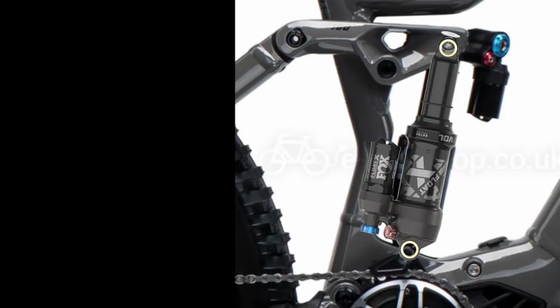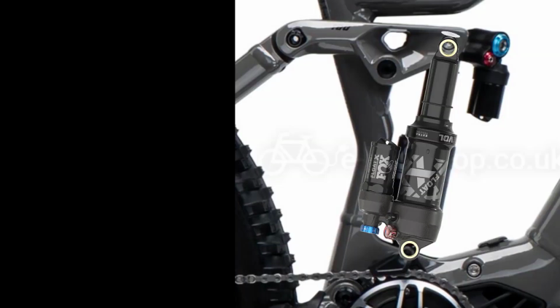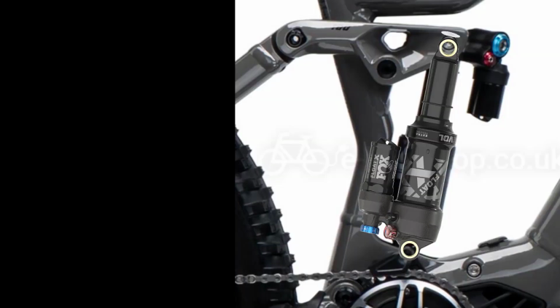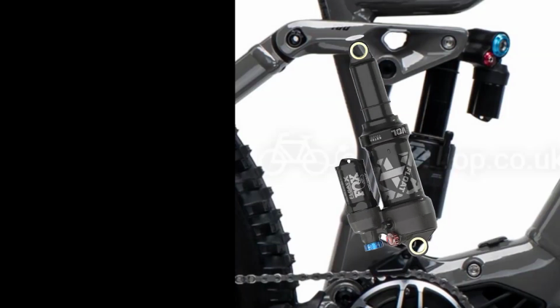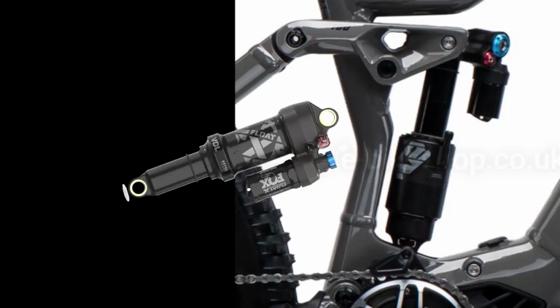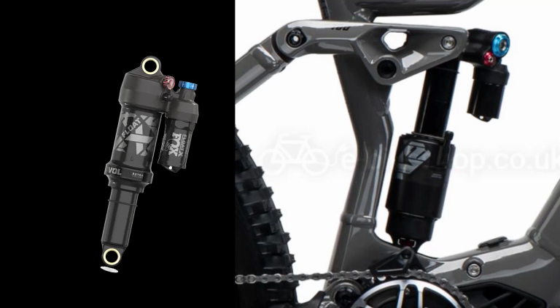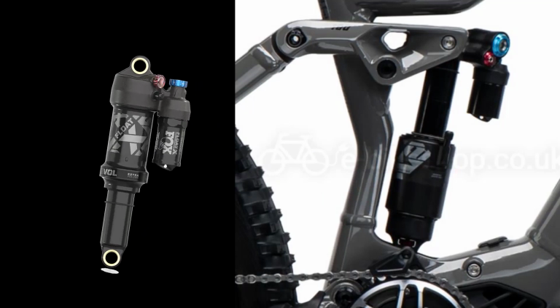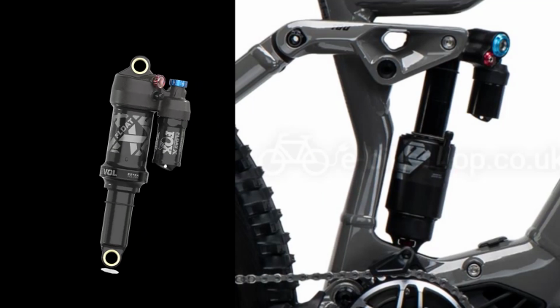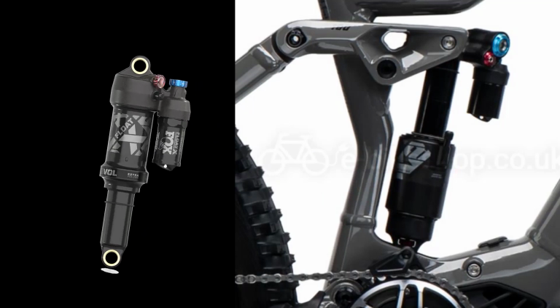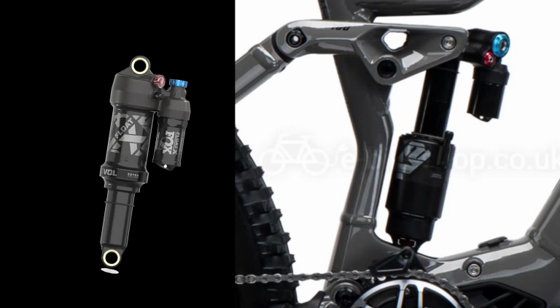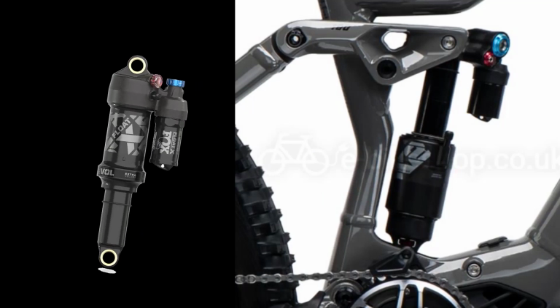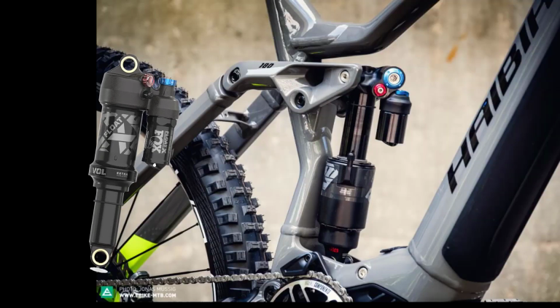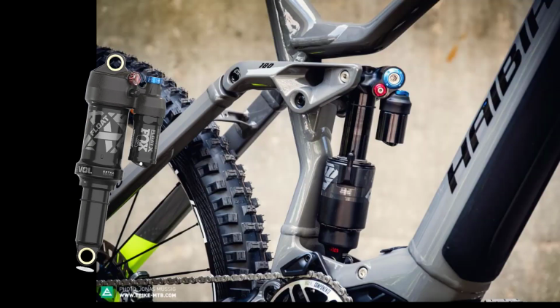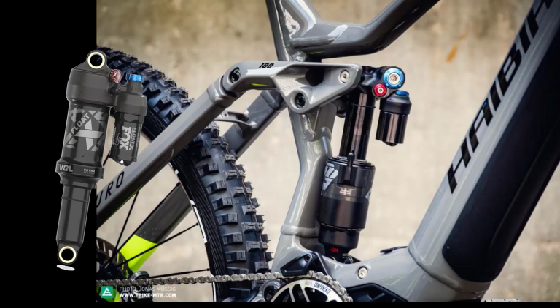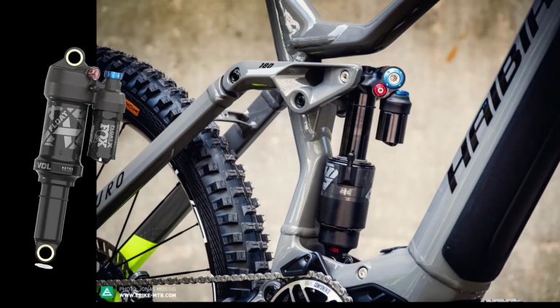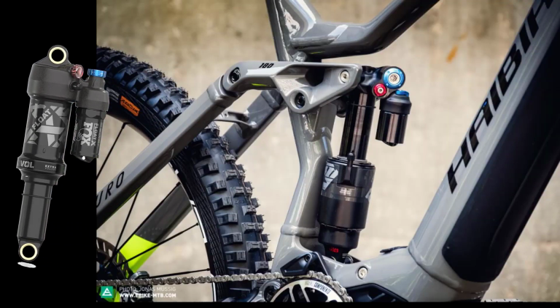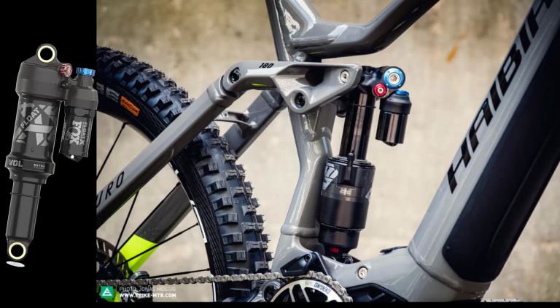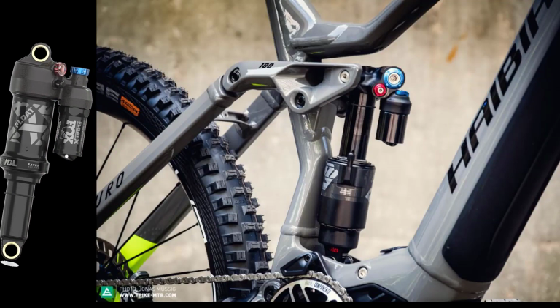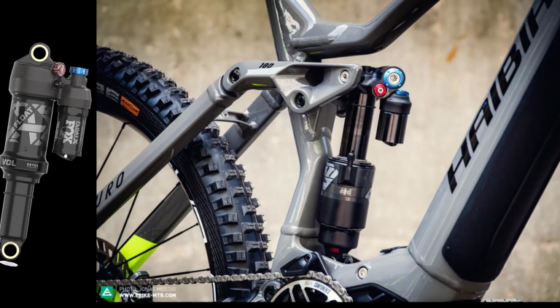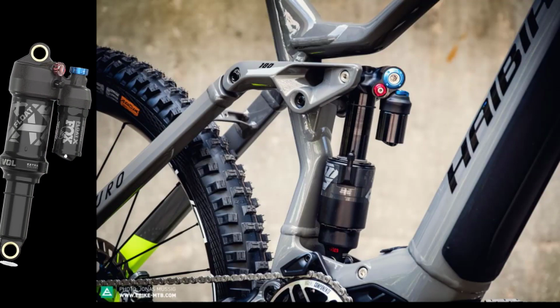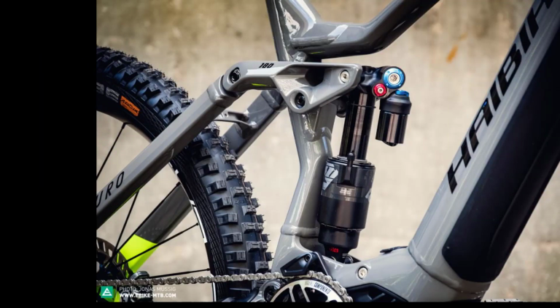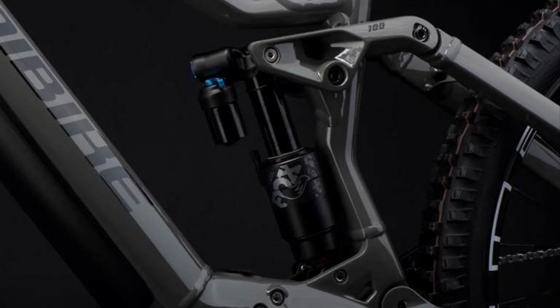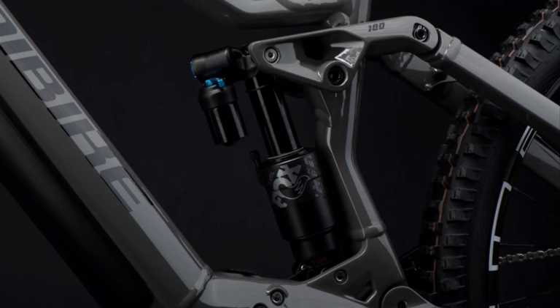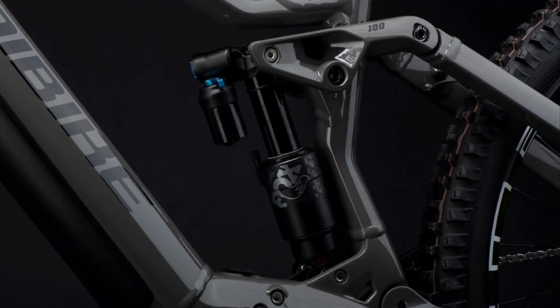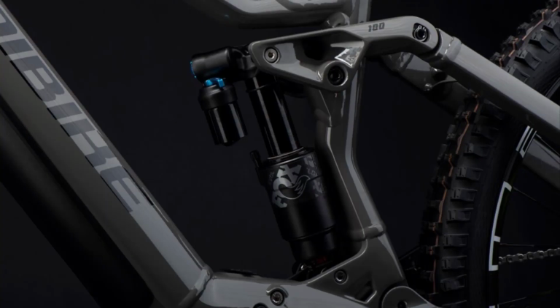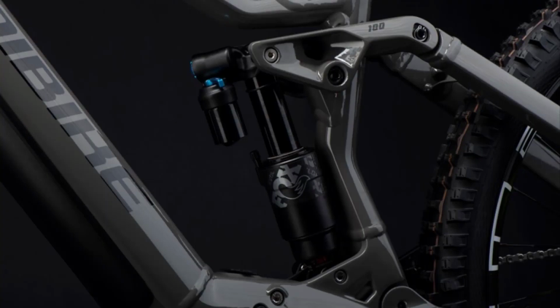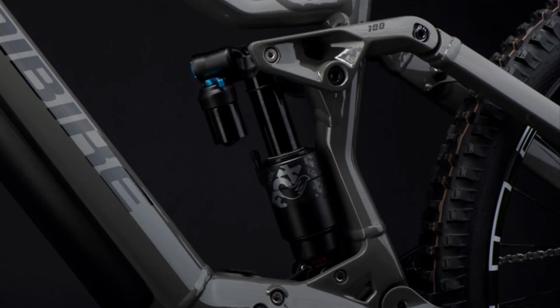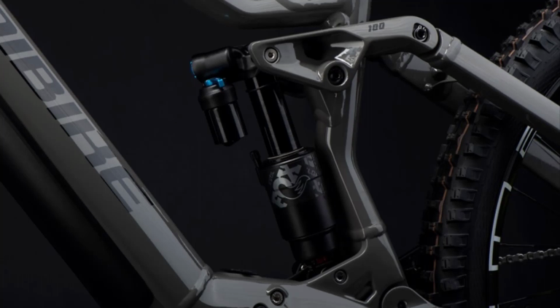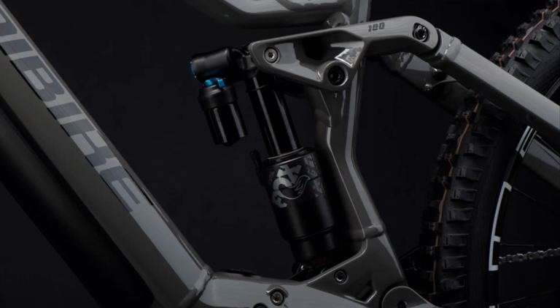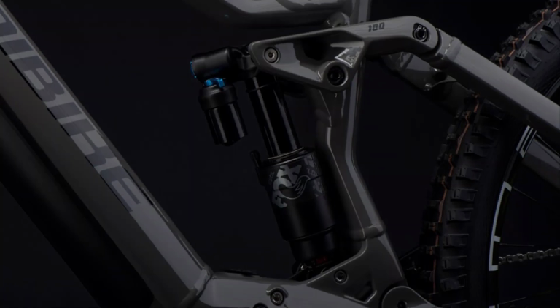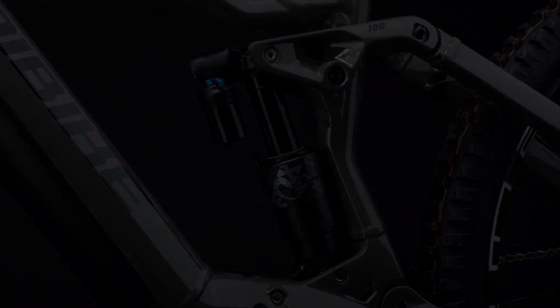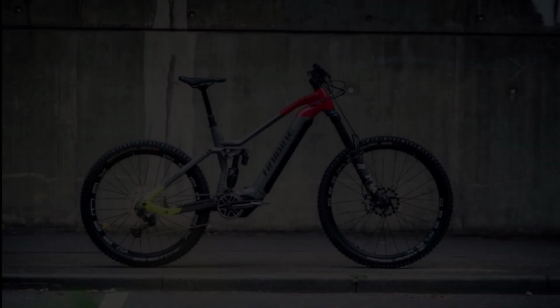The Fox Float X2 Performance Shock controls 180mm travel at the rear.